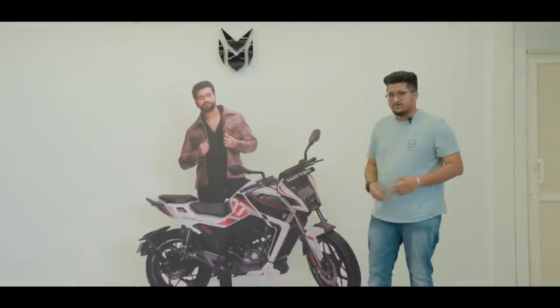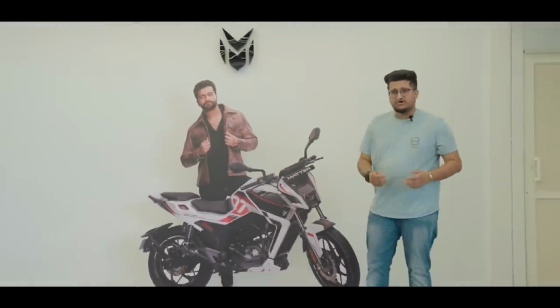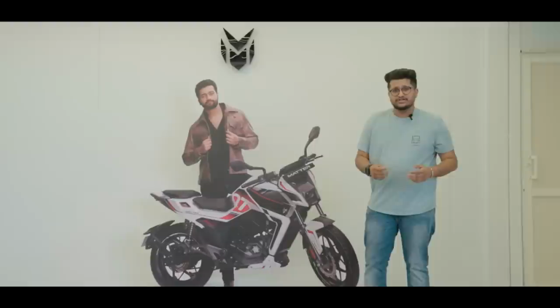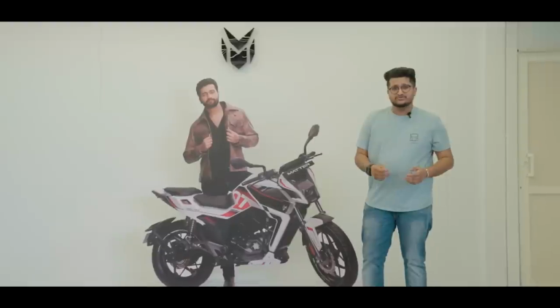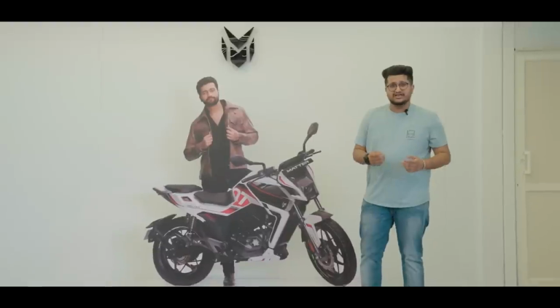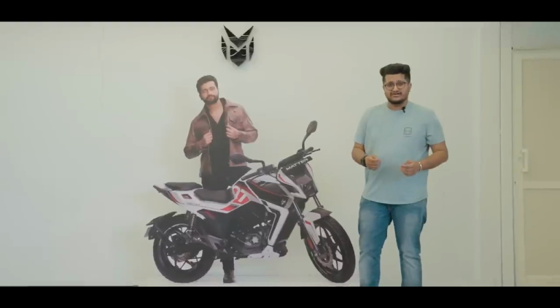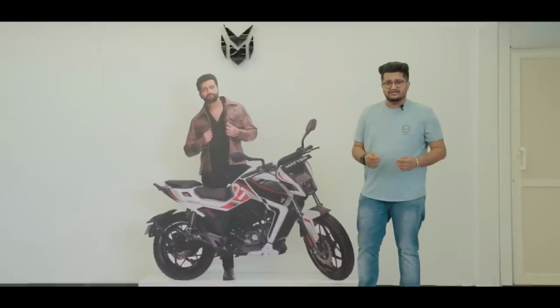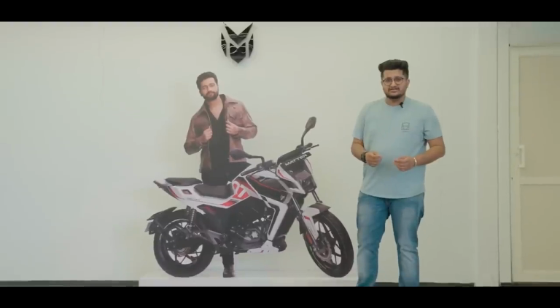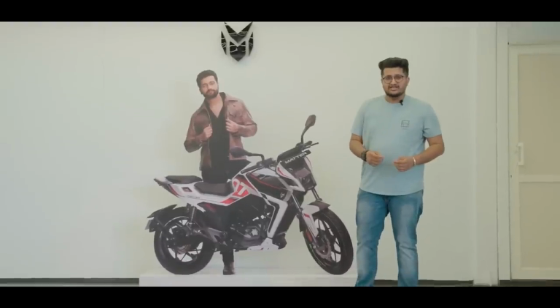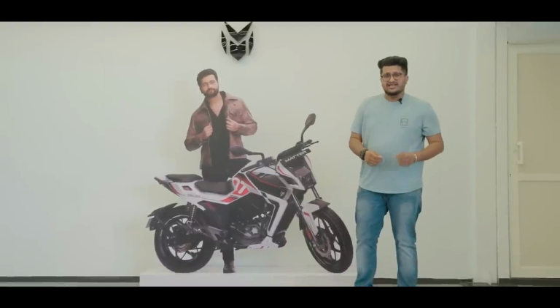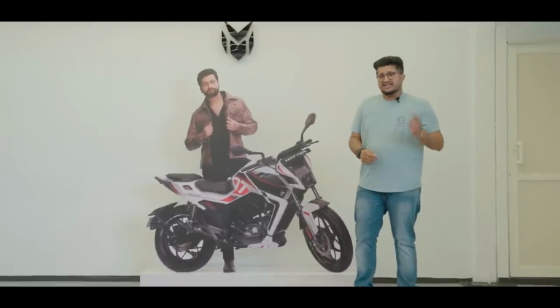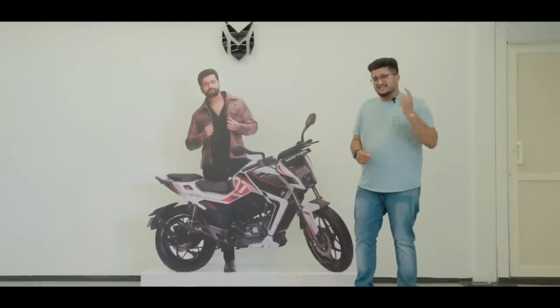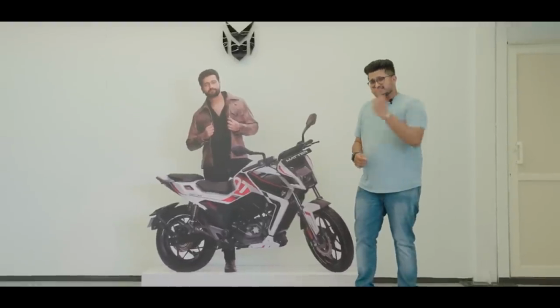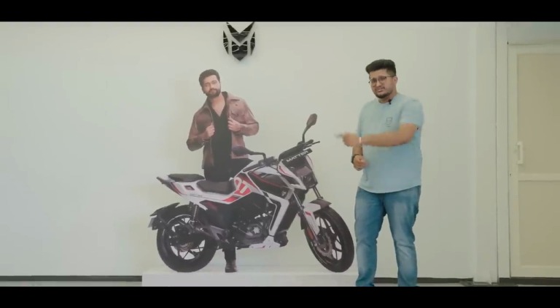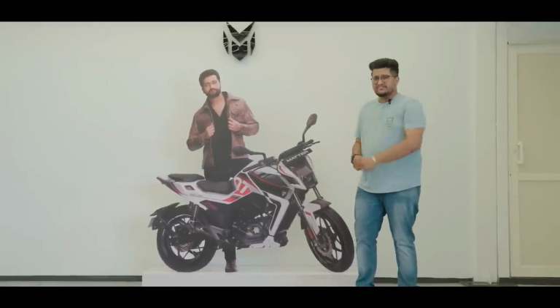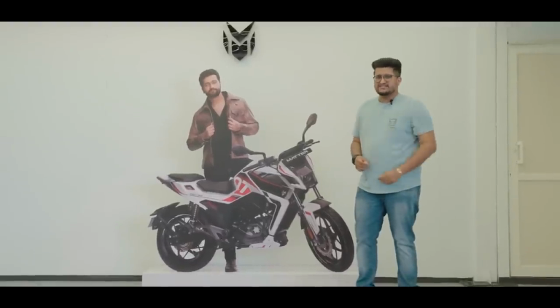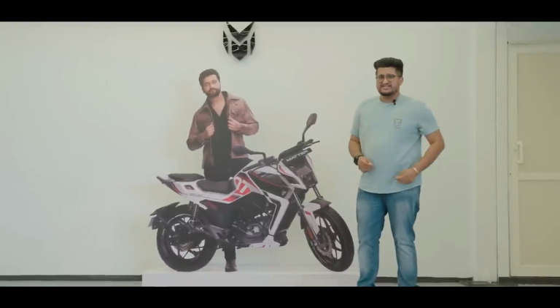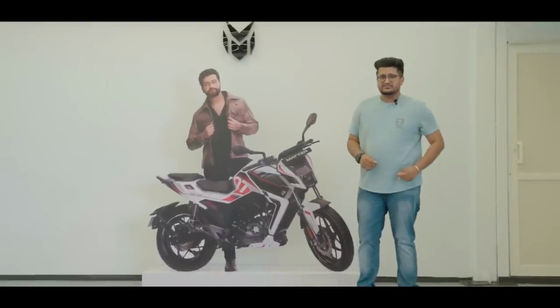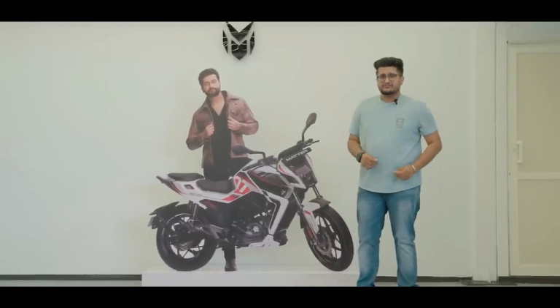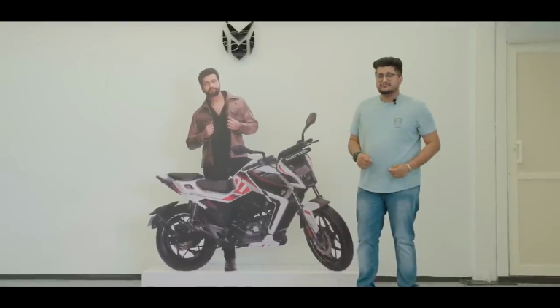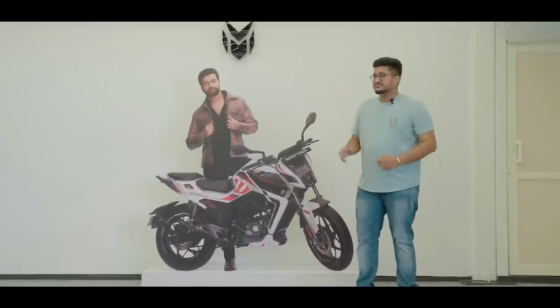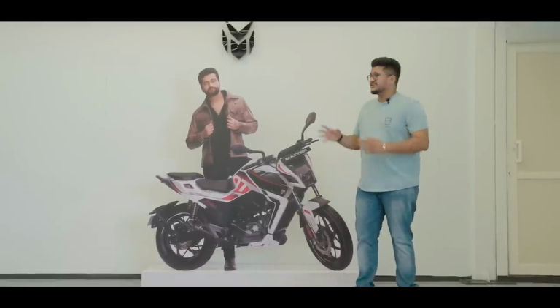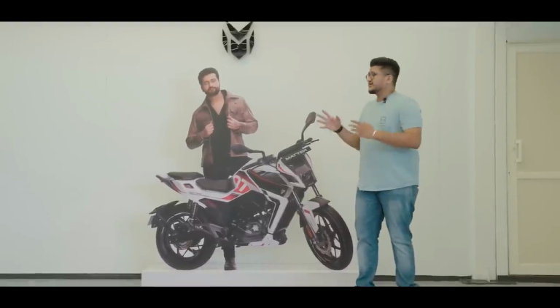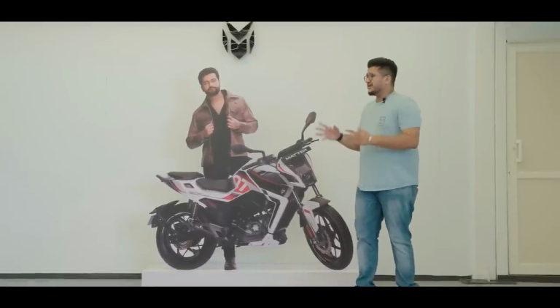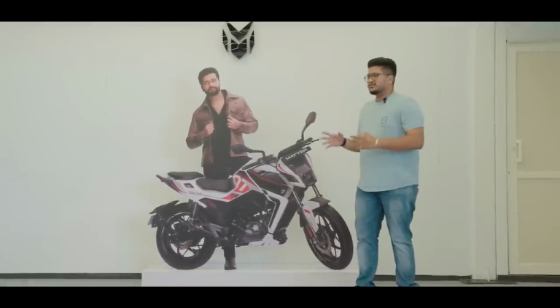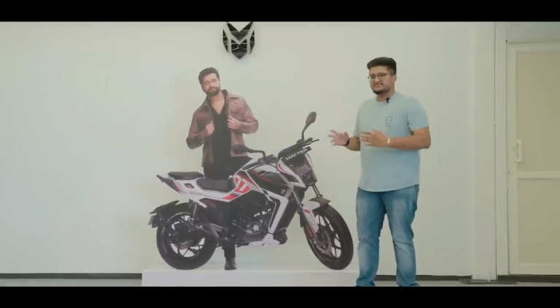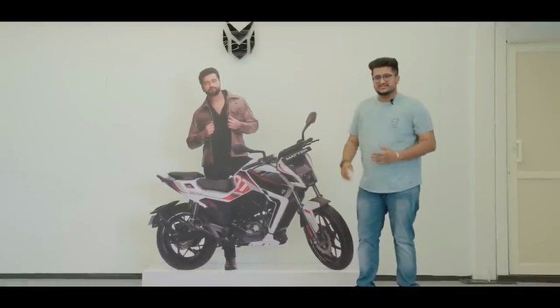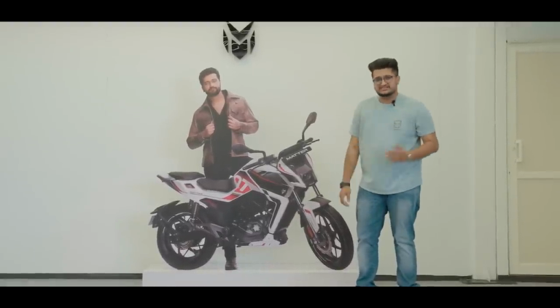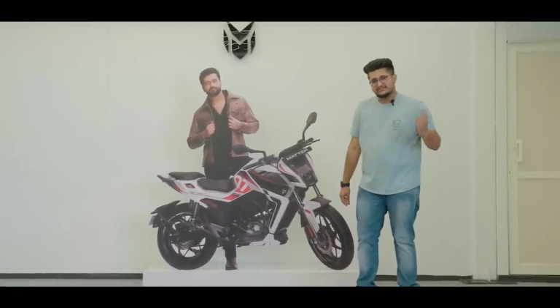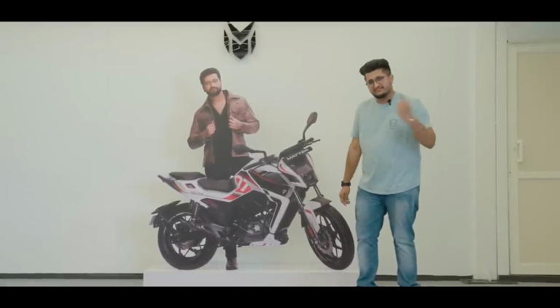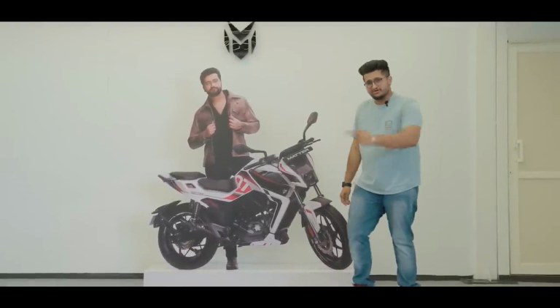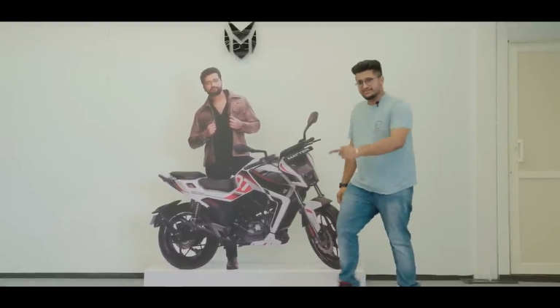More importantly, this is their all-new Era. Let us see what the facility has to offer because there are quite a lot of things. Follow me.